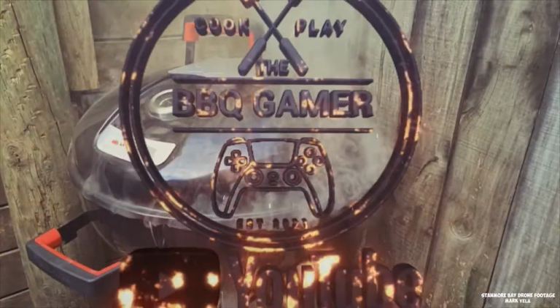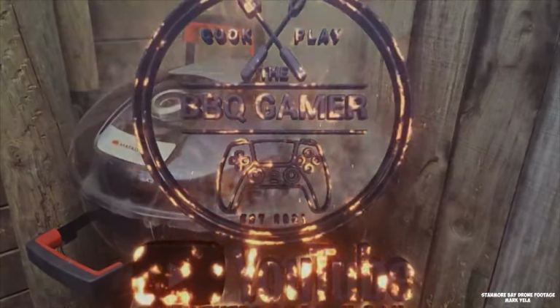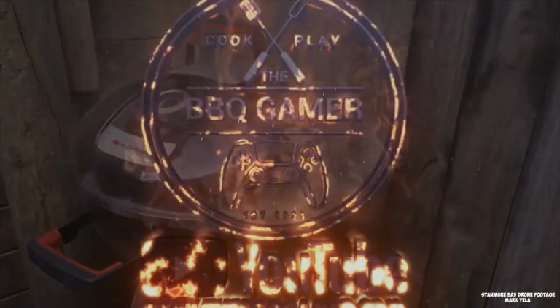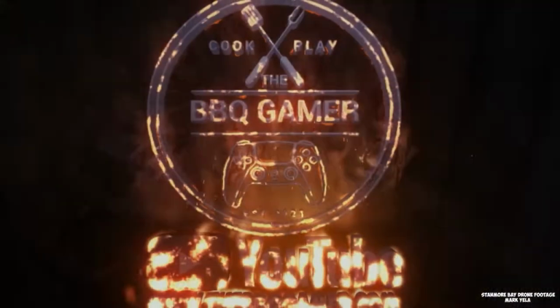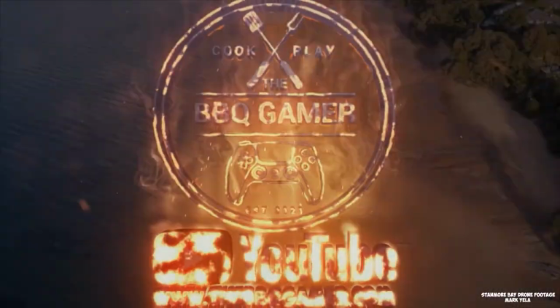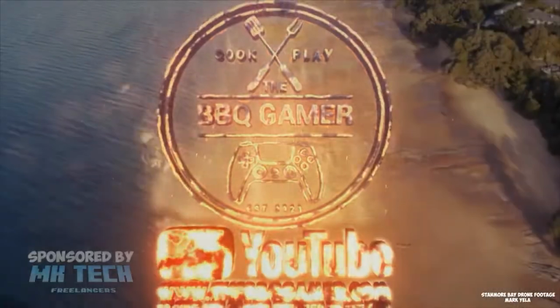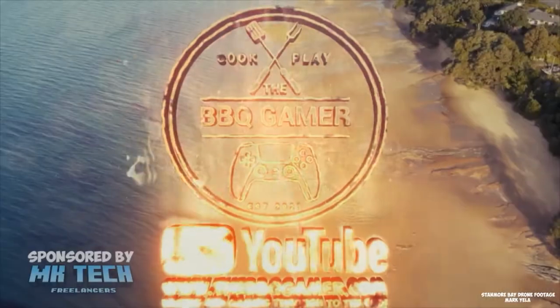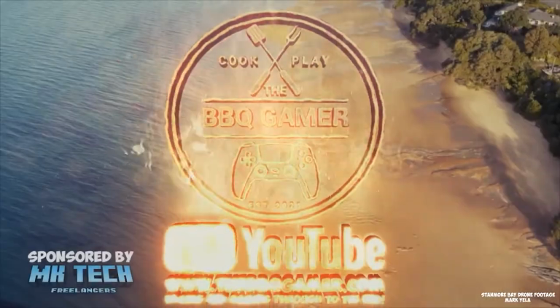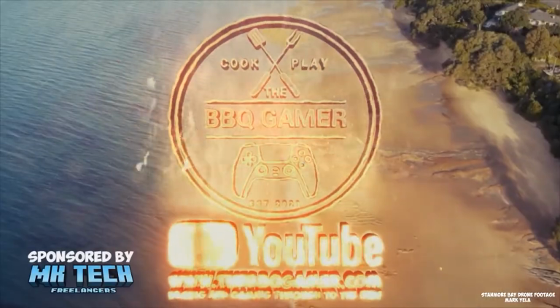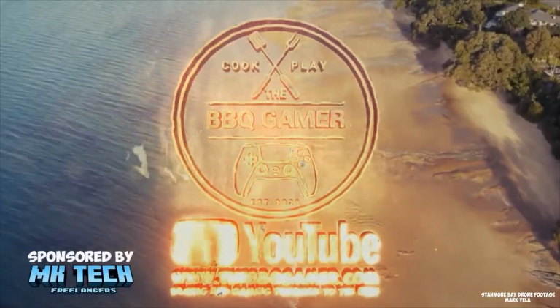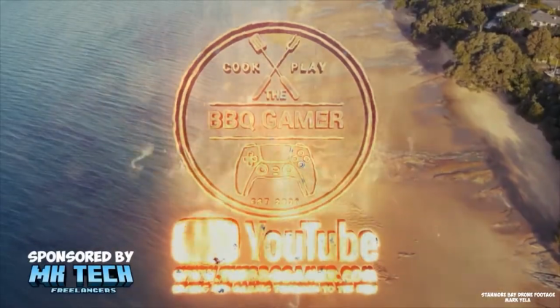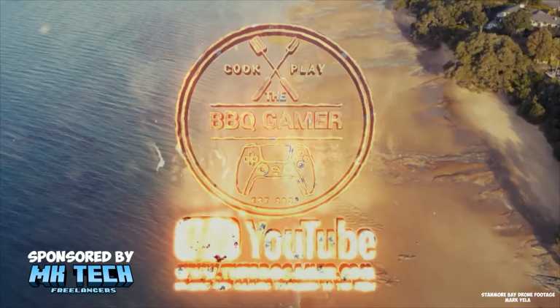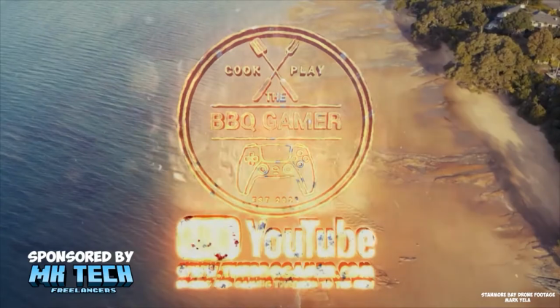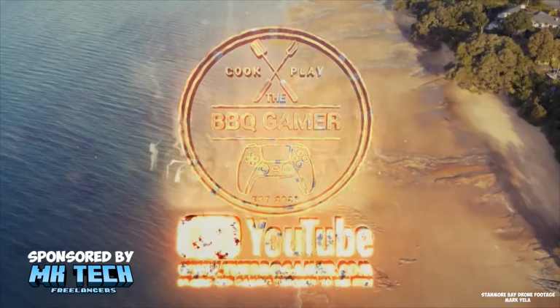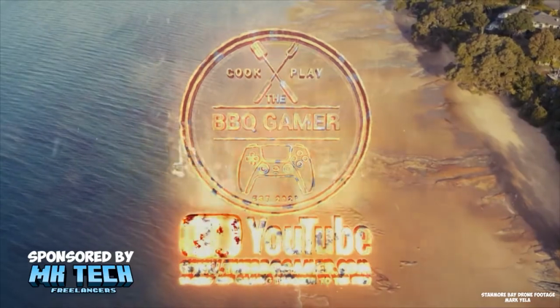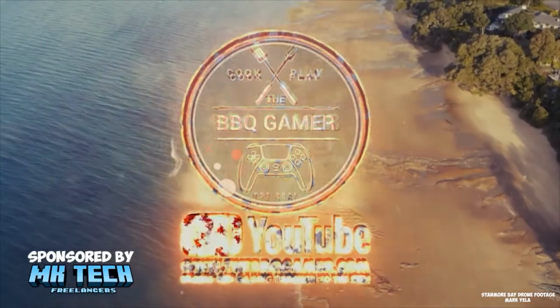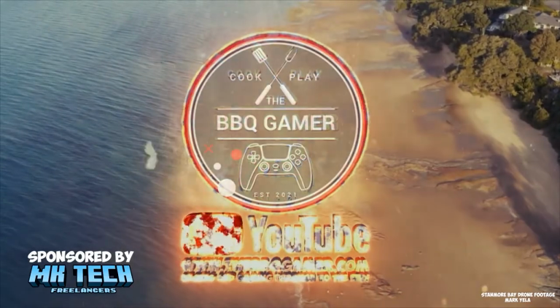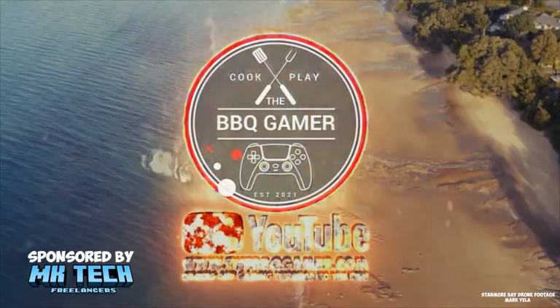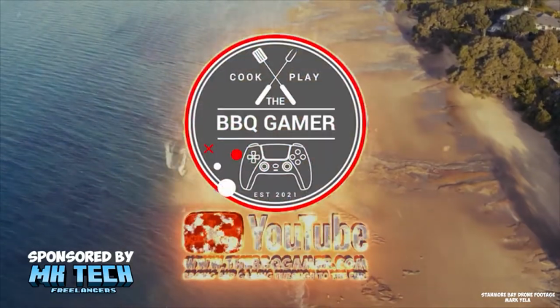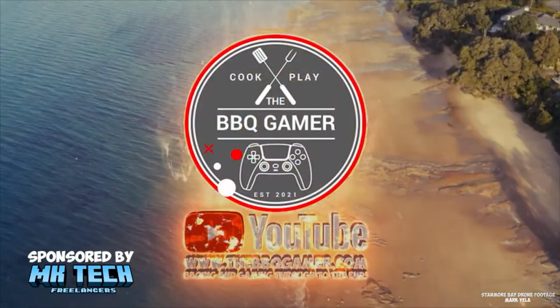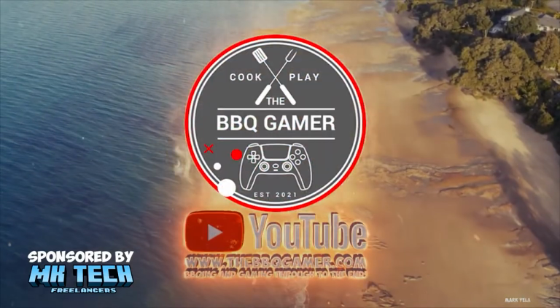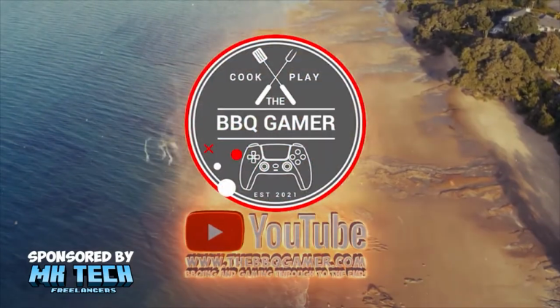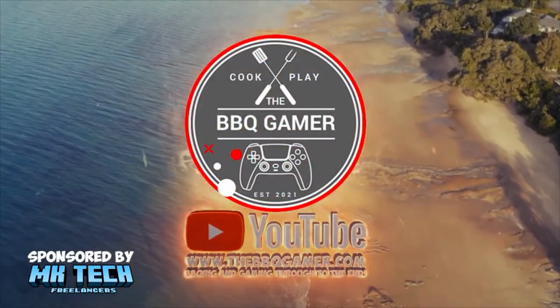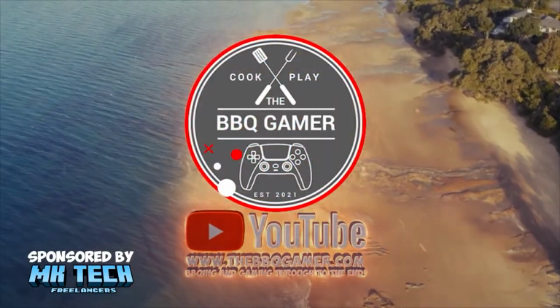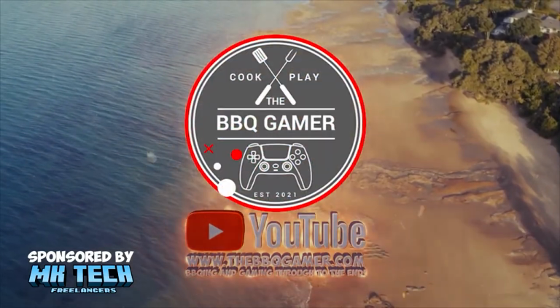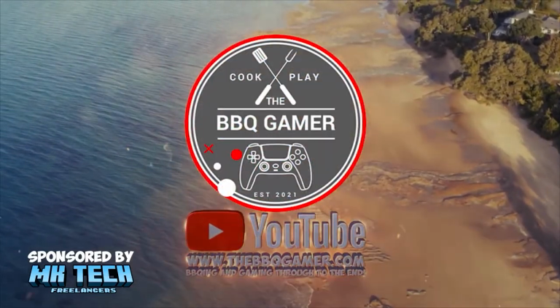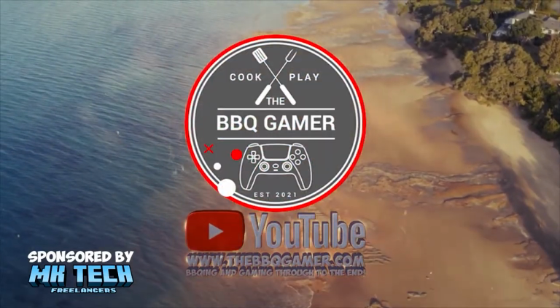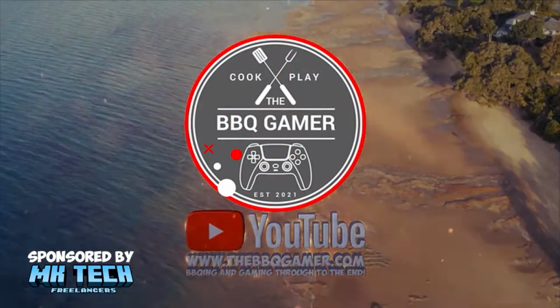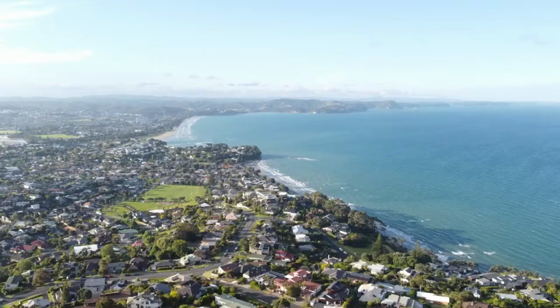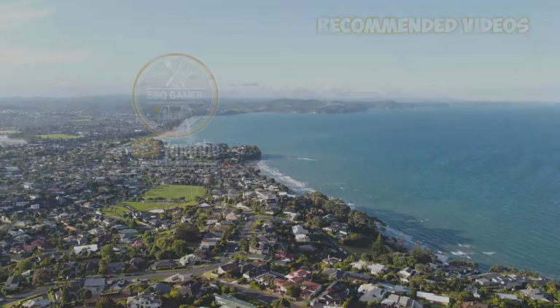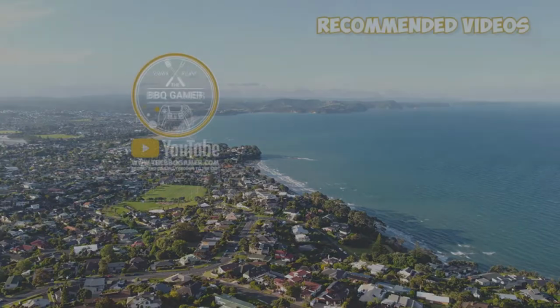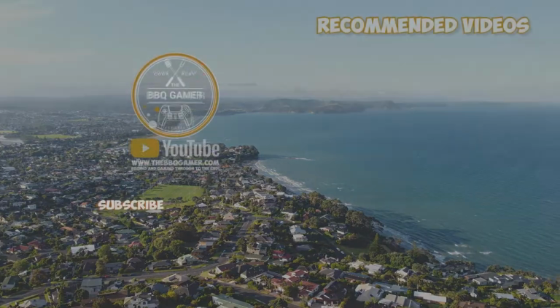The Barbecue Gamer — barbecuing and gaming through to the end.